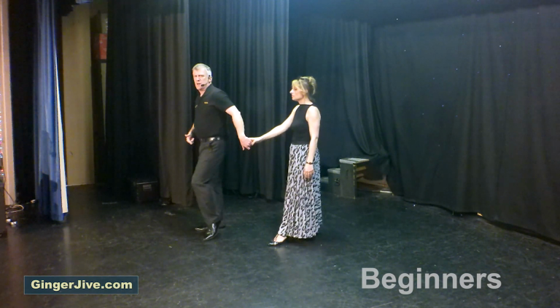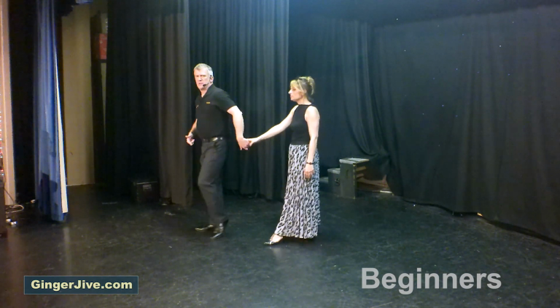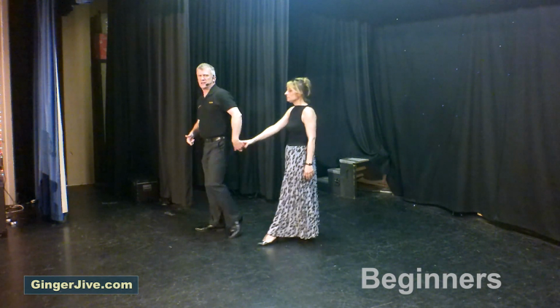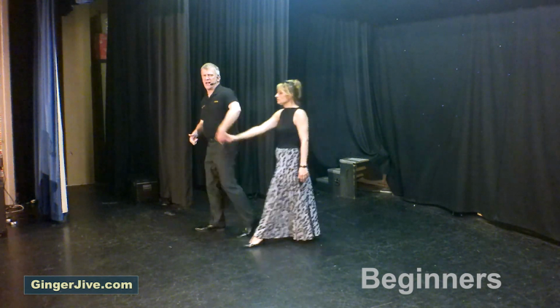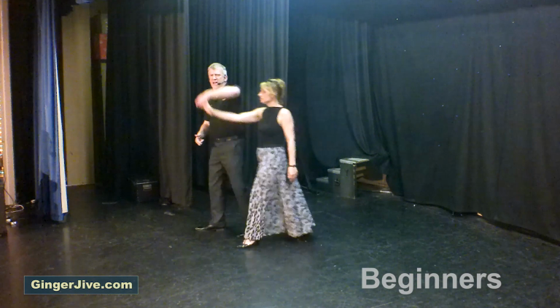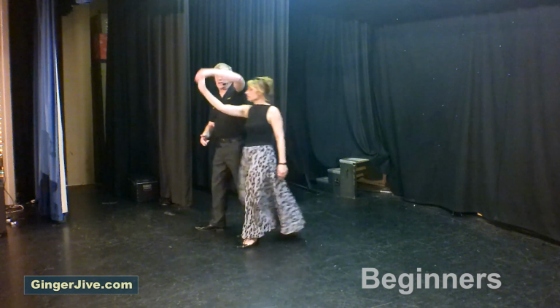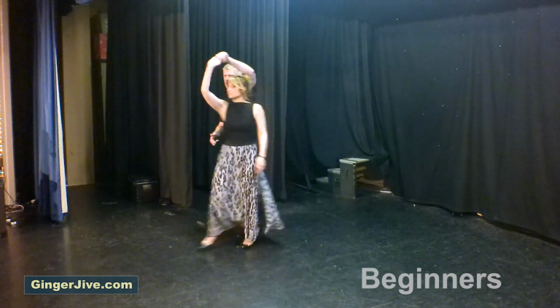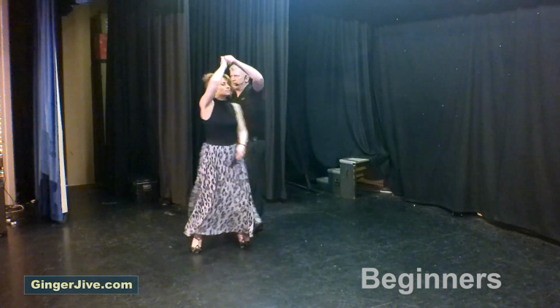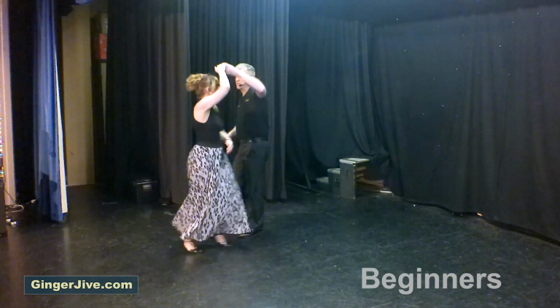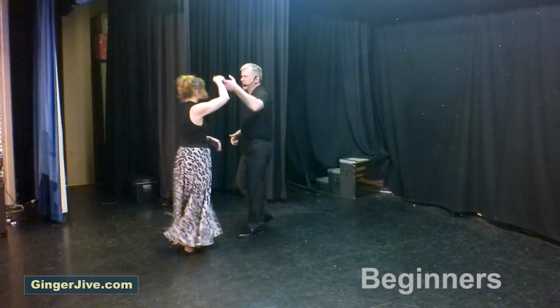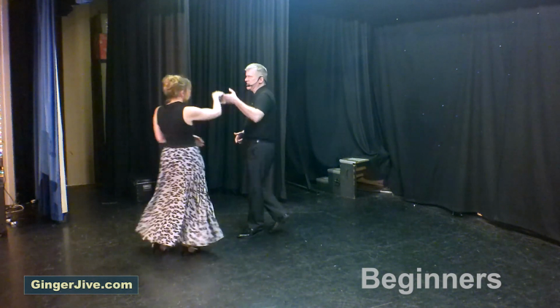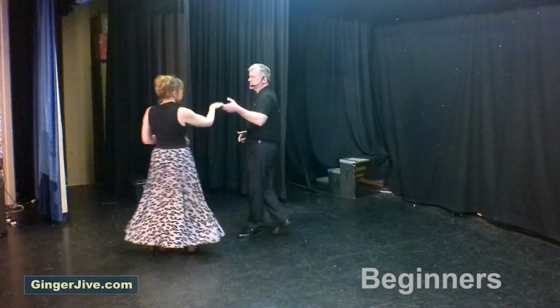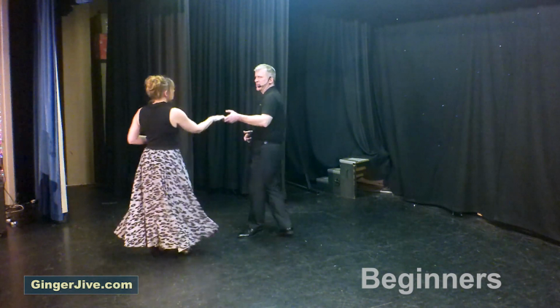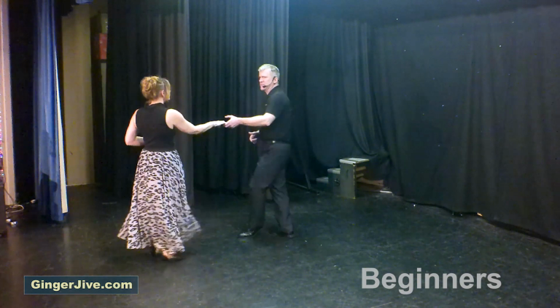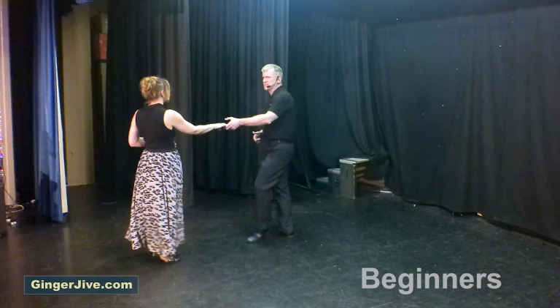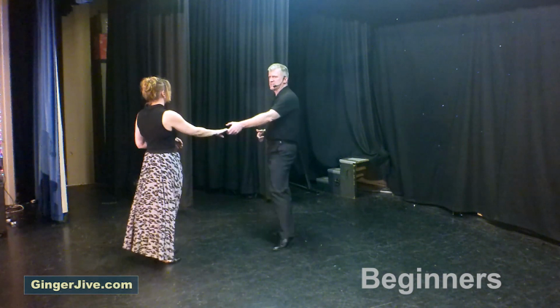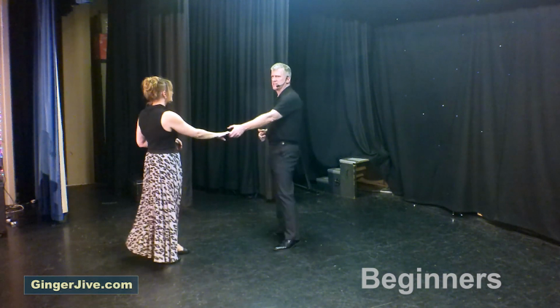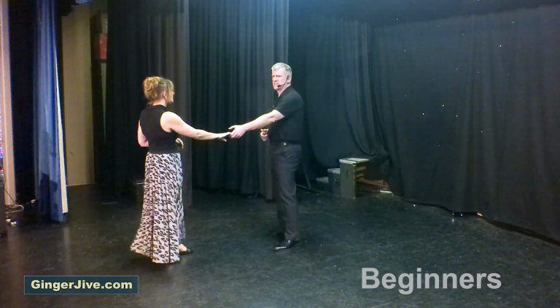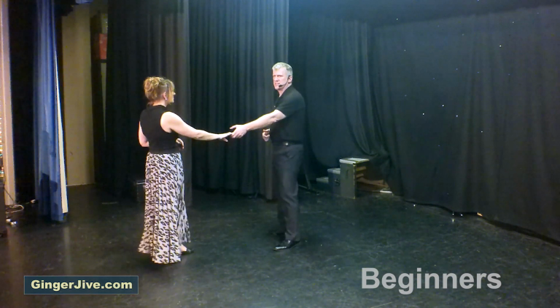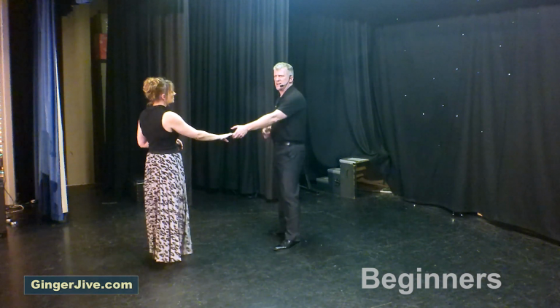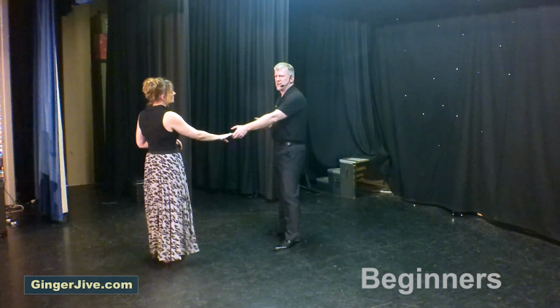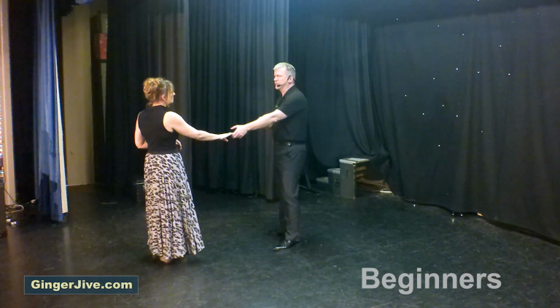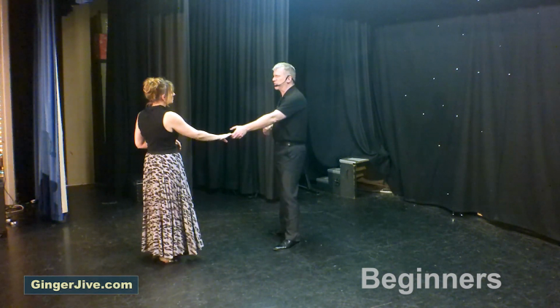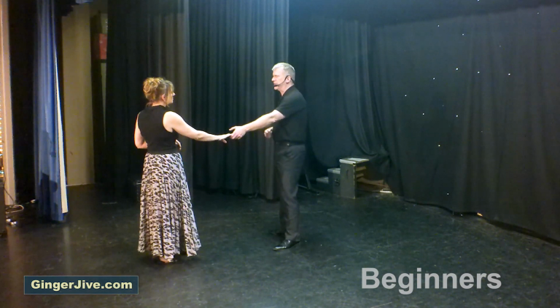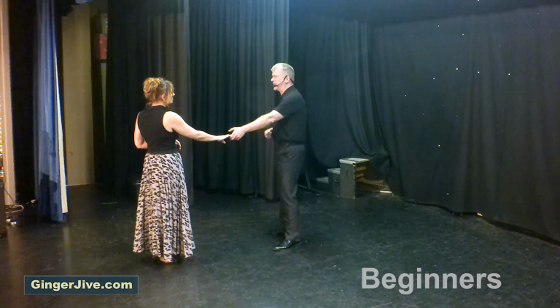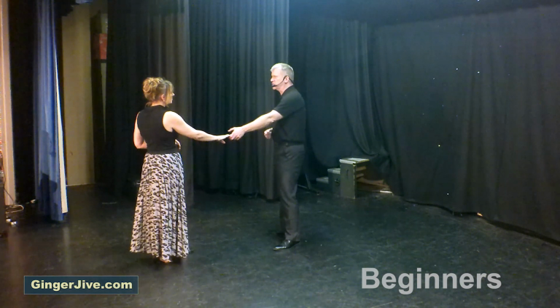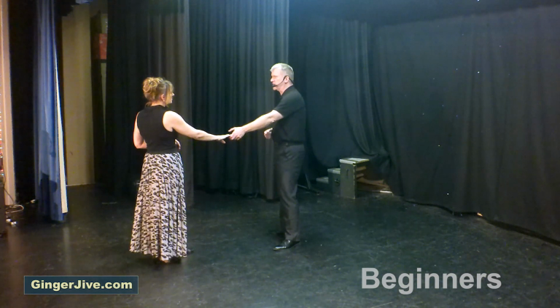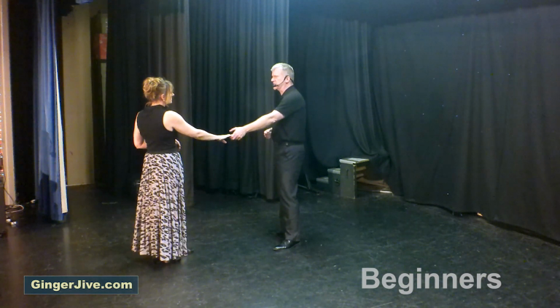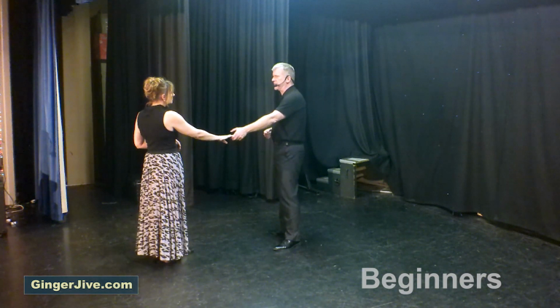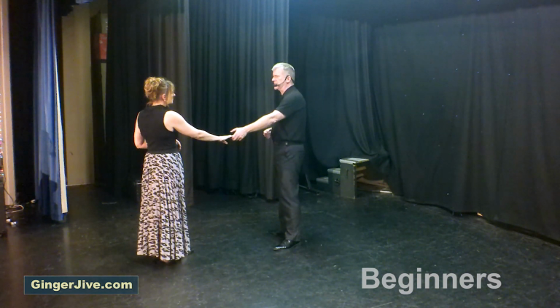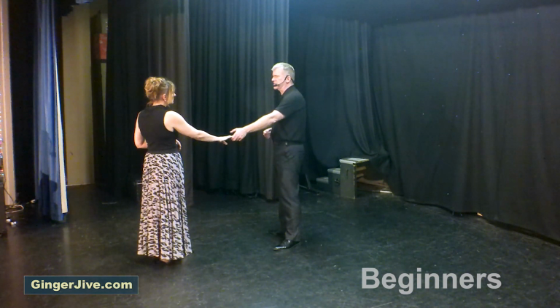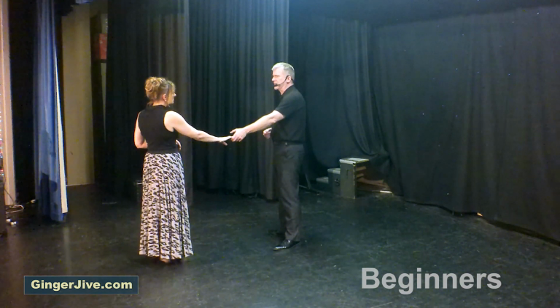Bring the hand up and under as the lady turns underneath — left to right finish — ready to go back to the beginning.